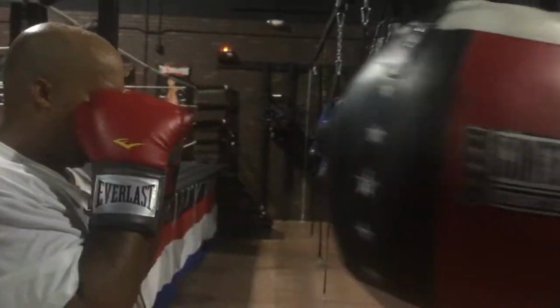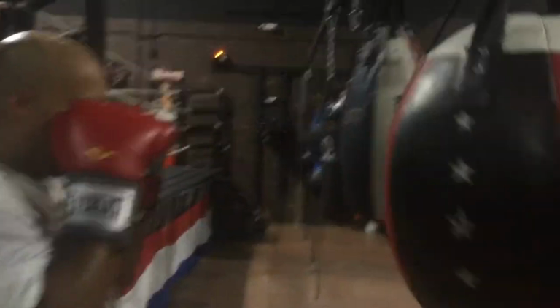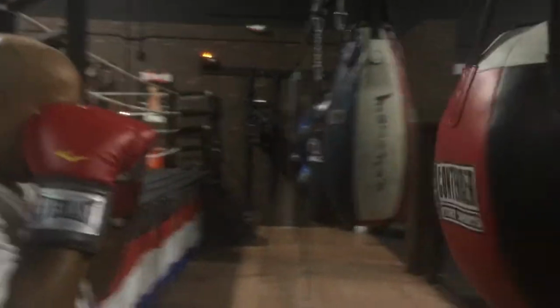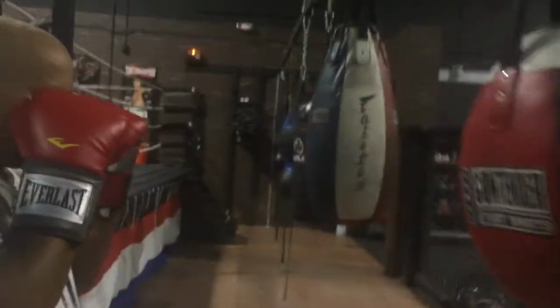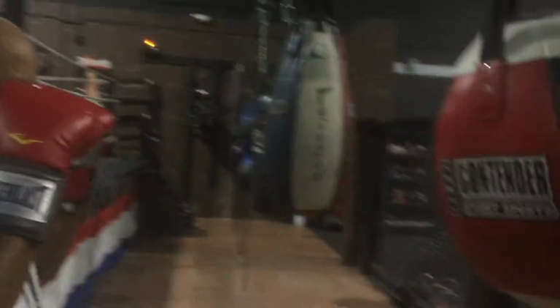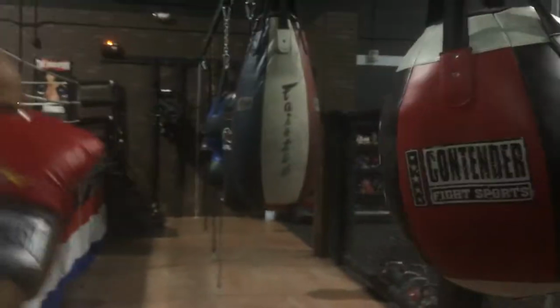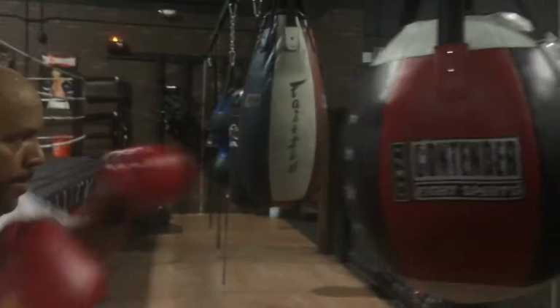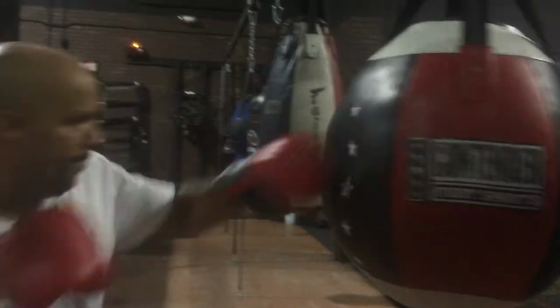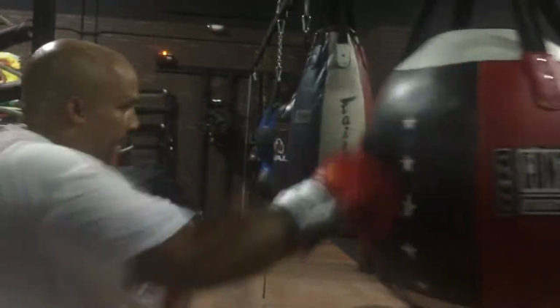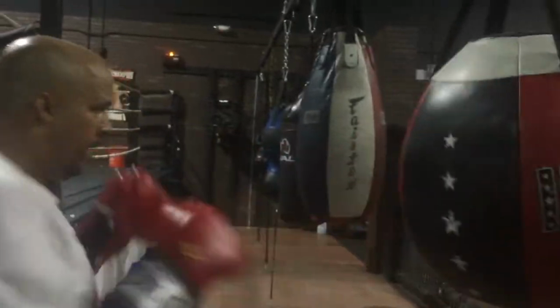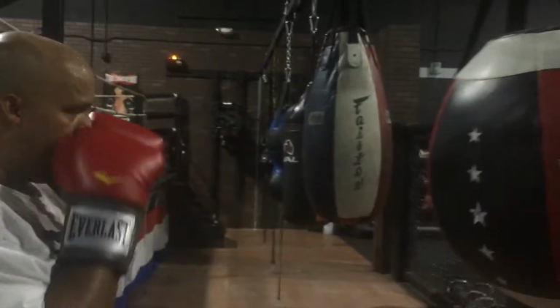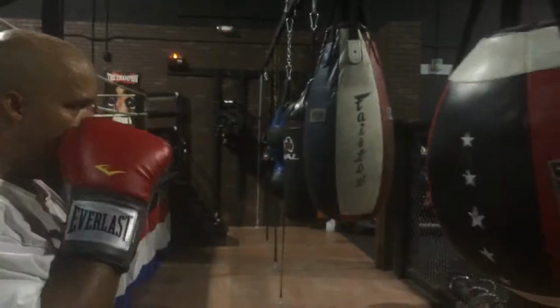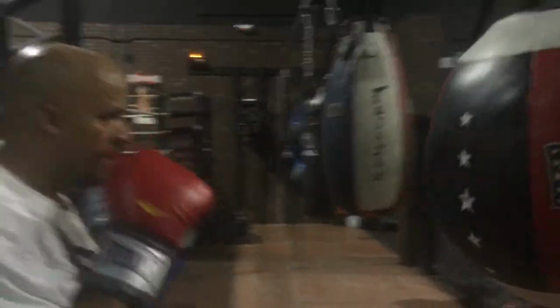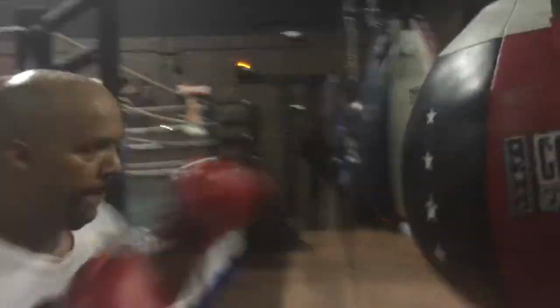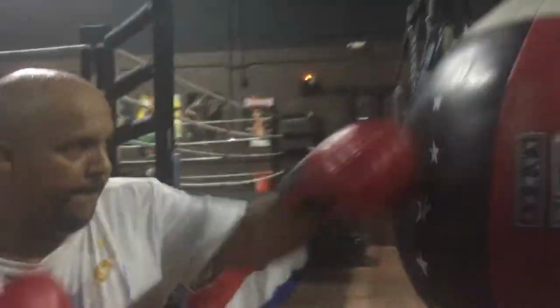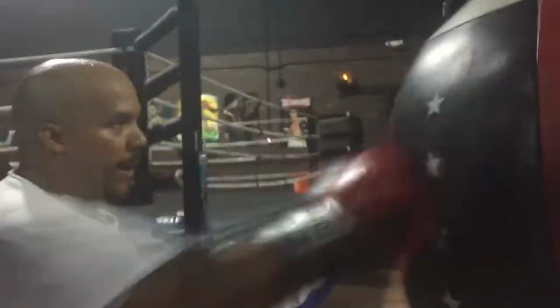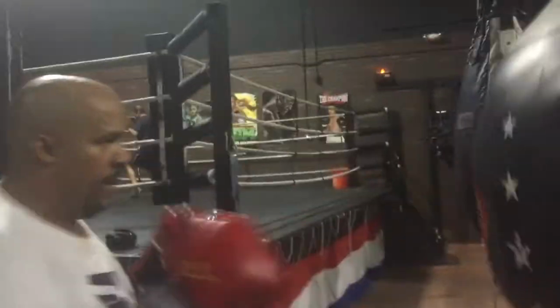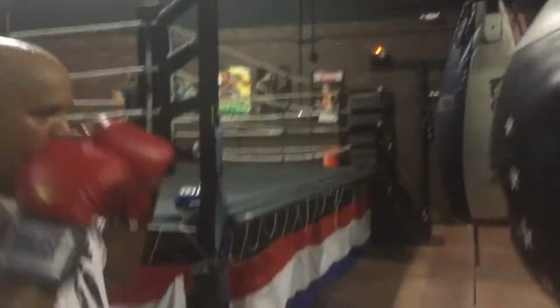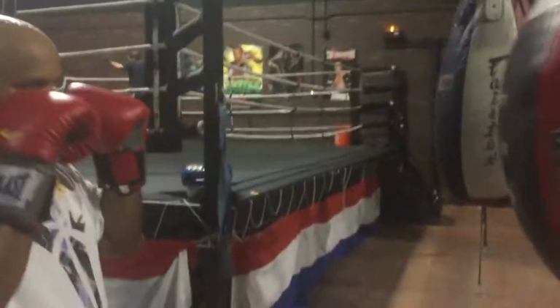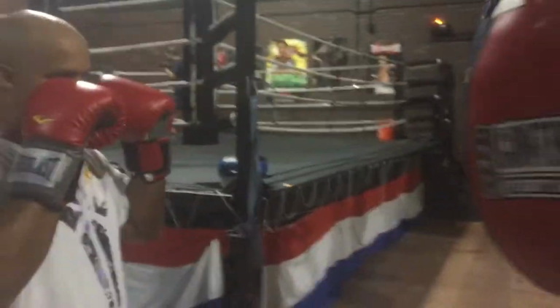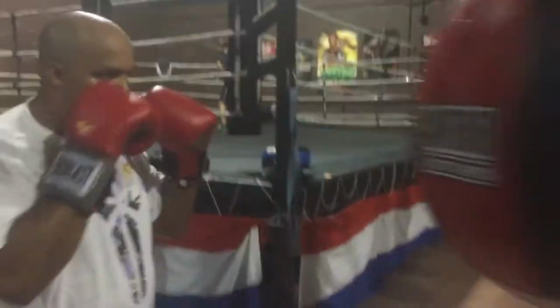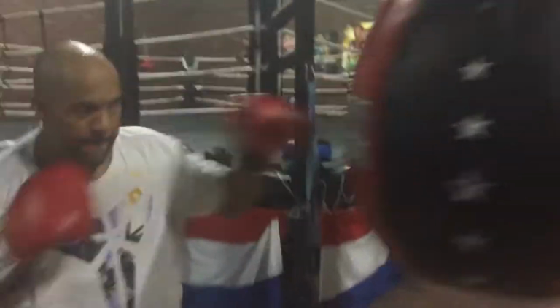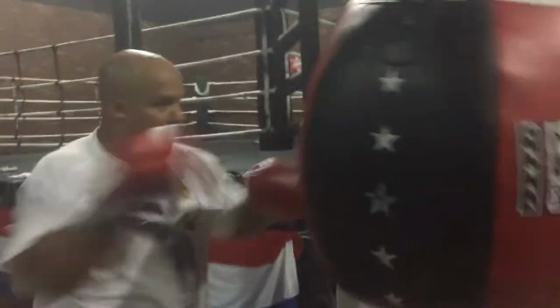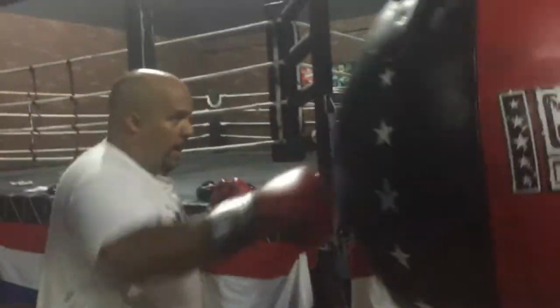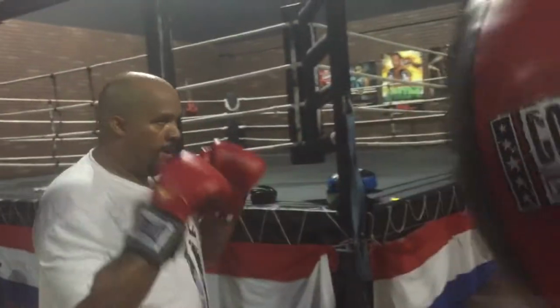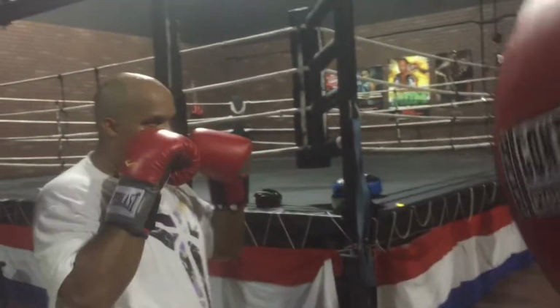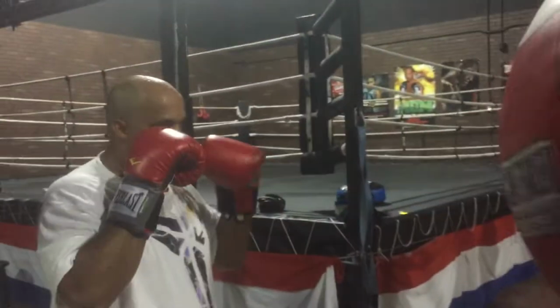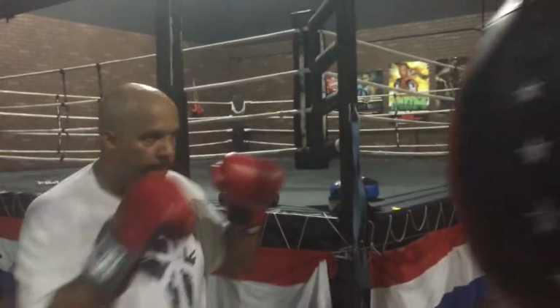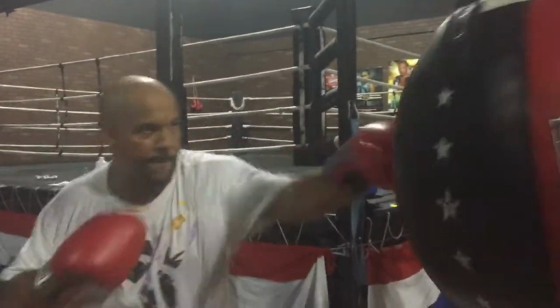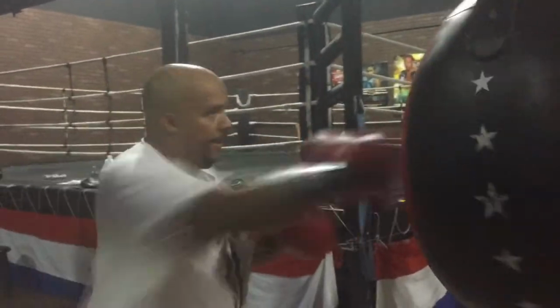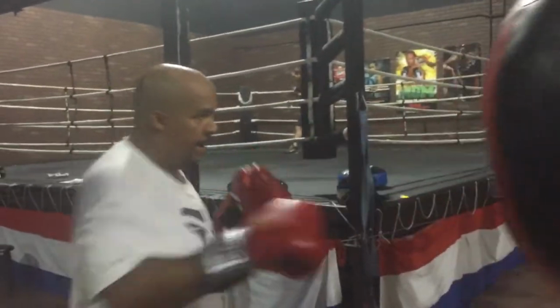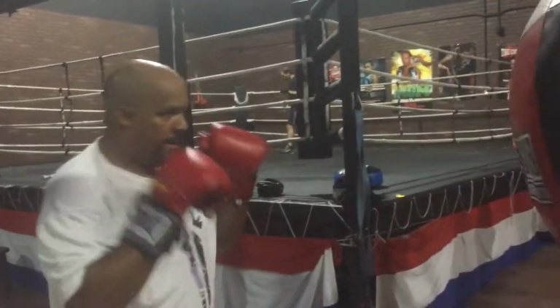That's it. Good stop. Perfect. That looks good. Turning that right hand over. All the way back by your jaw.